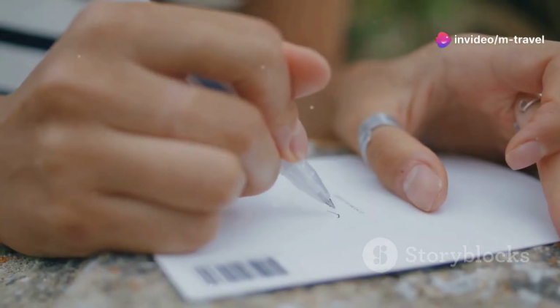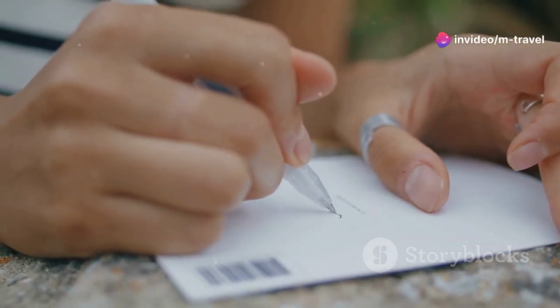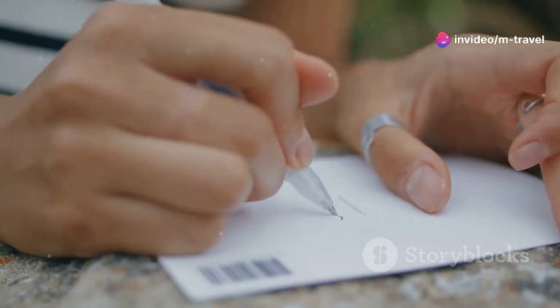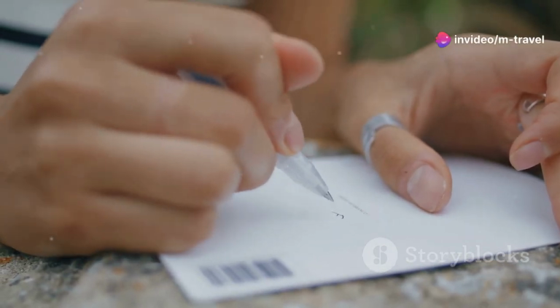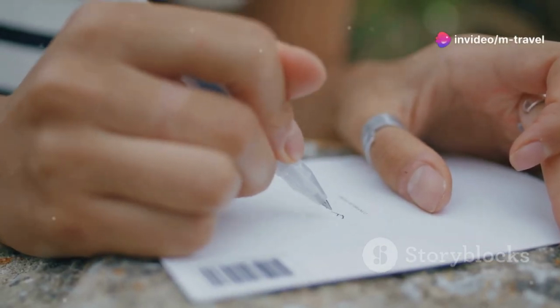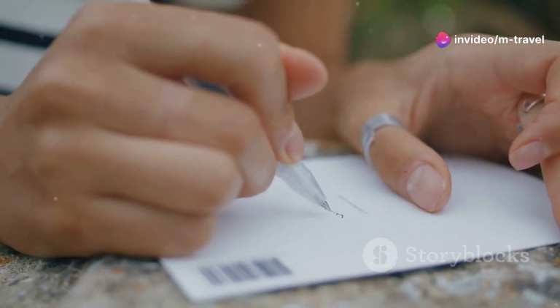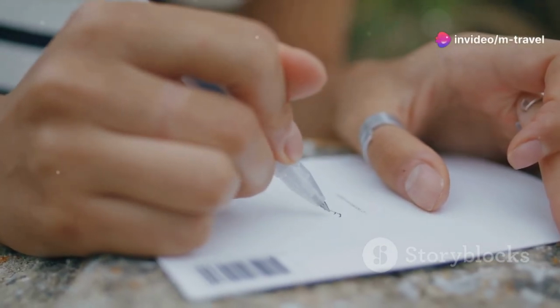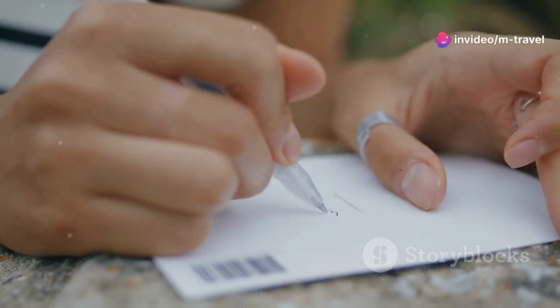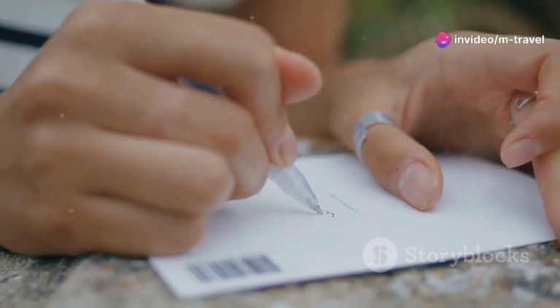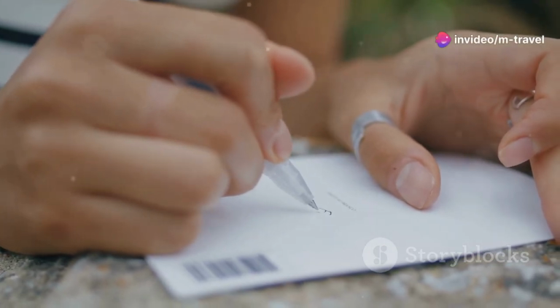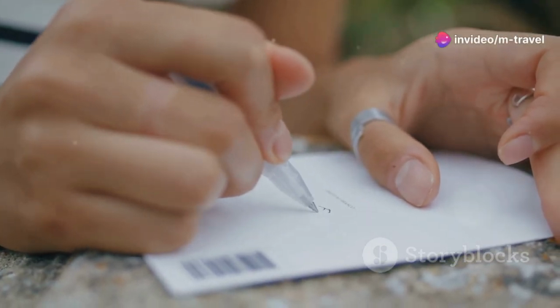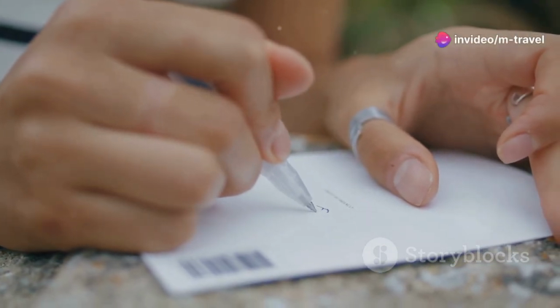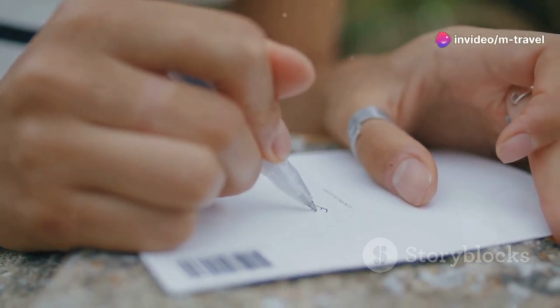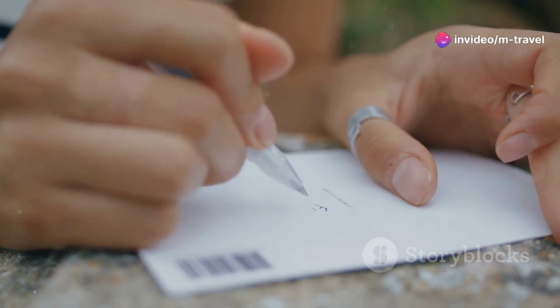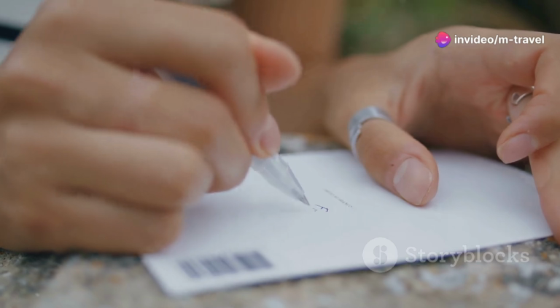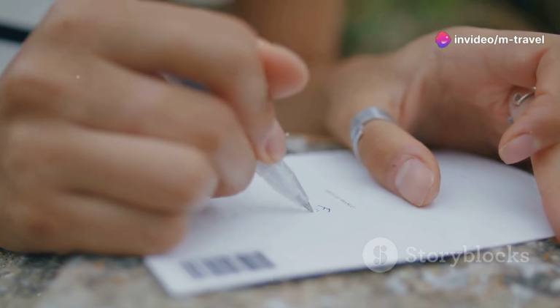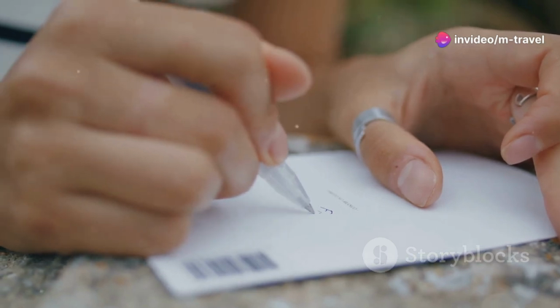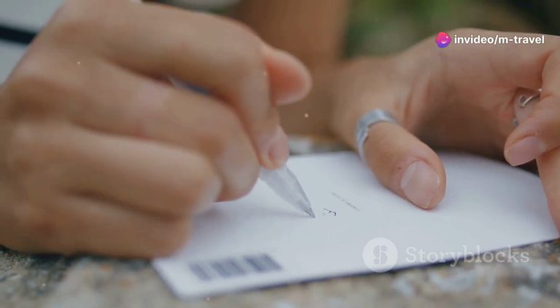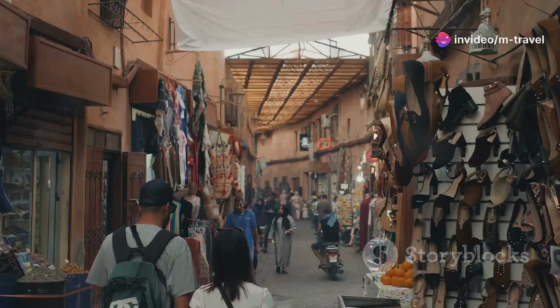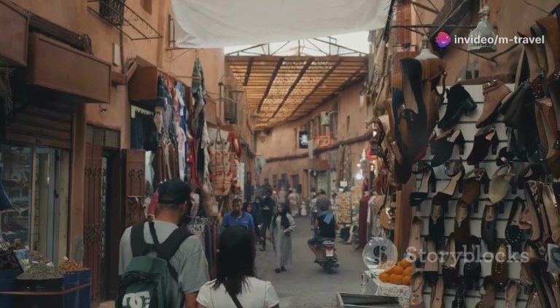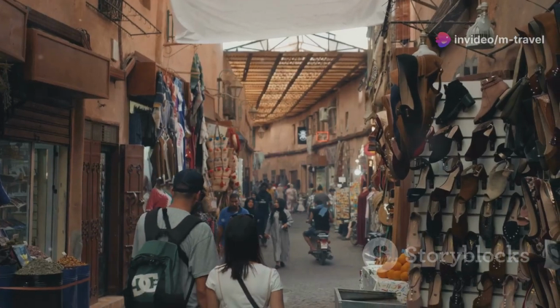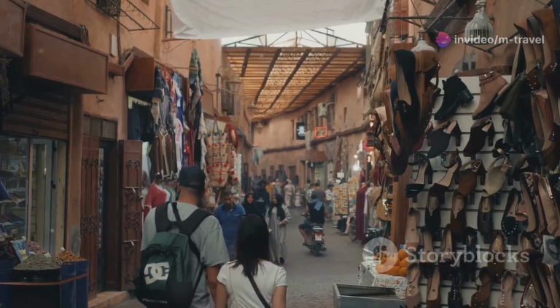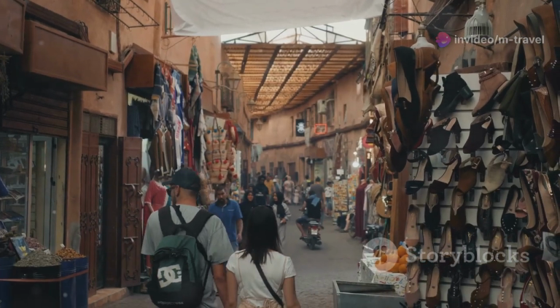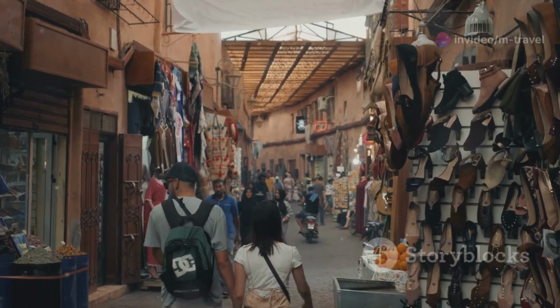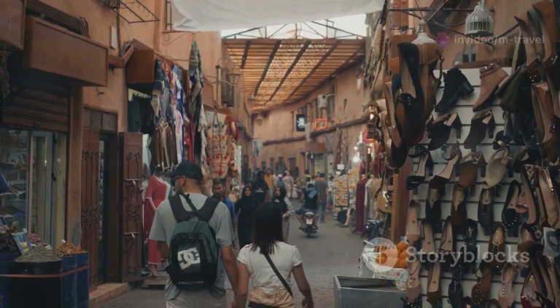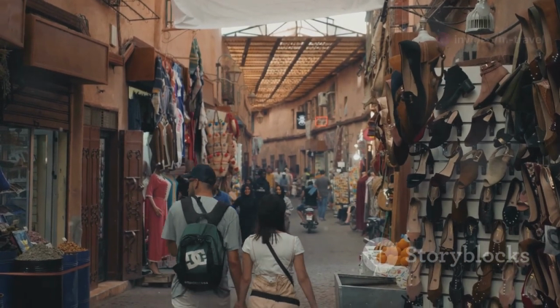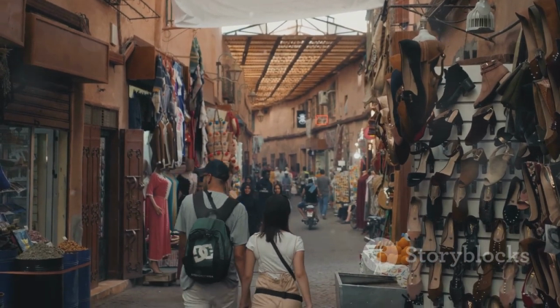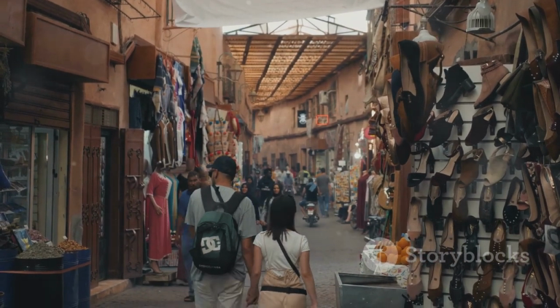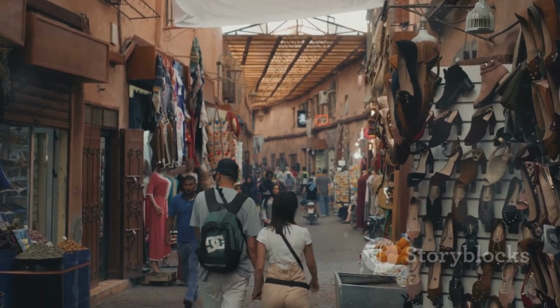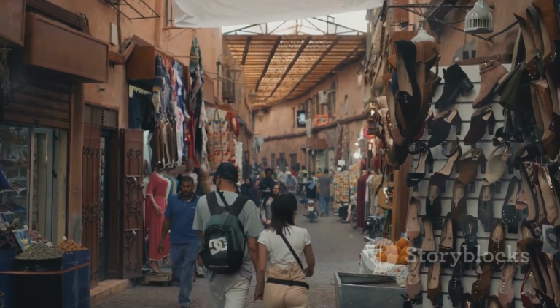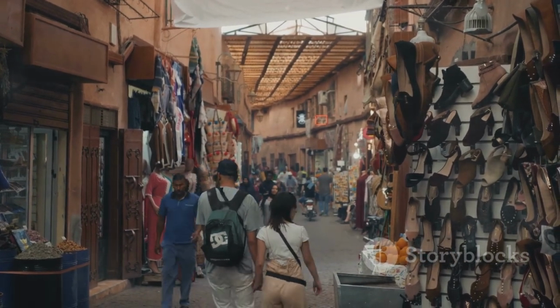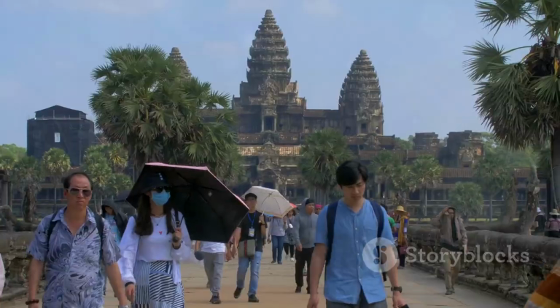Pro tip: always negotiate prices in markets and with tuk-tuk drivers. Don't be afraid to walk away if you're not getting the deal you want.